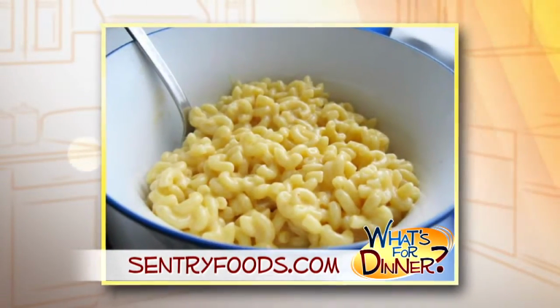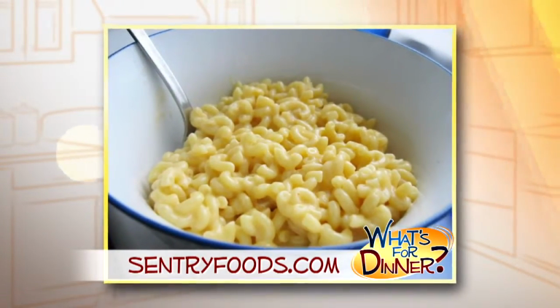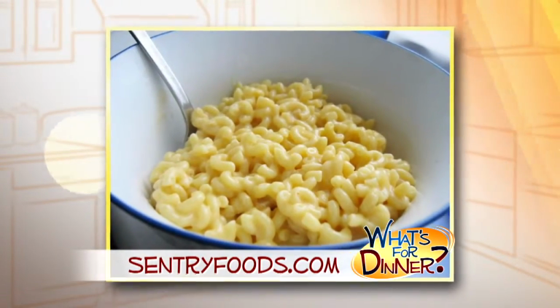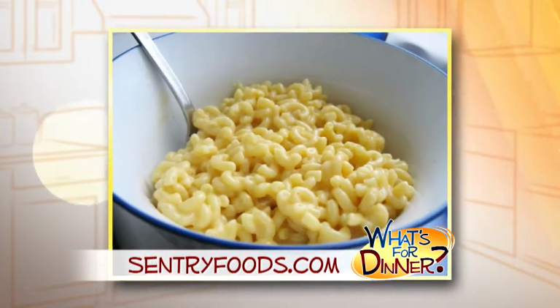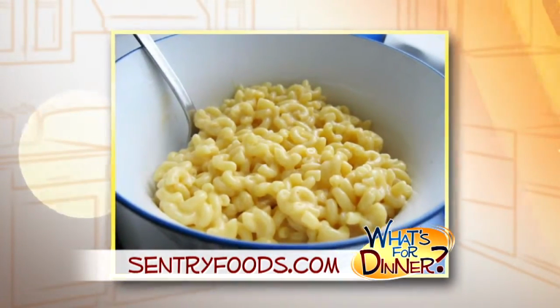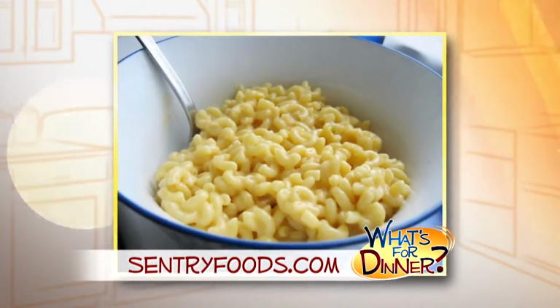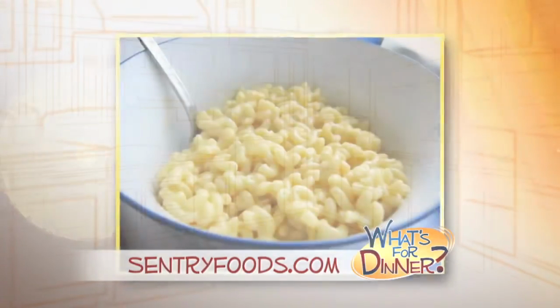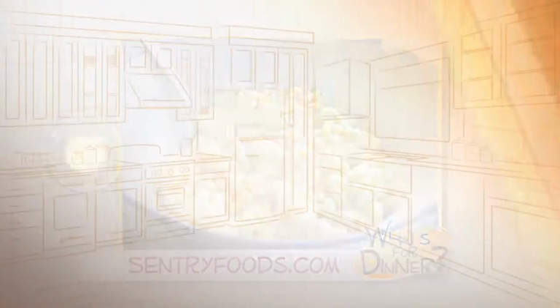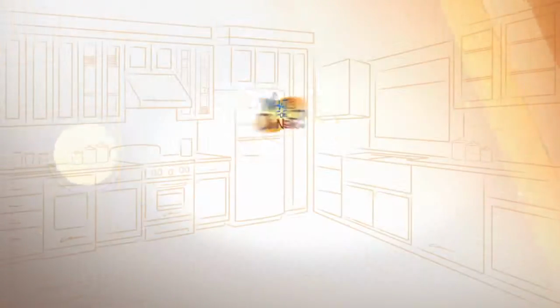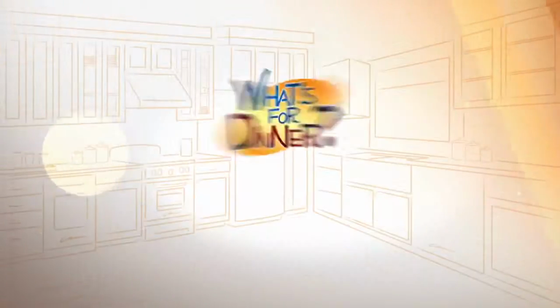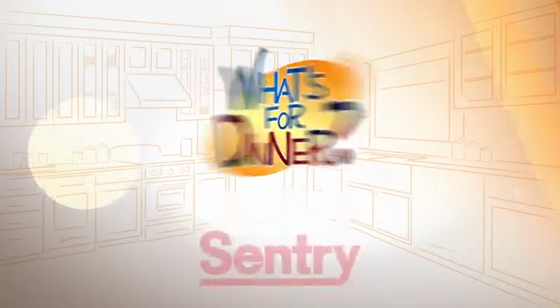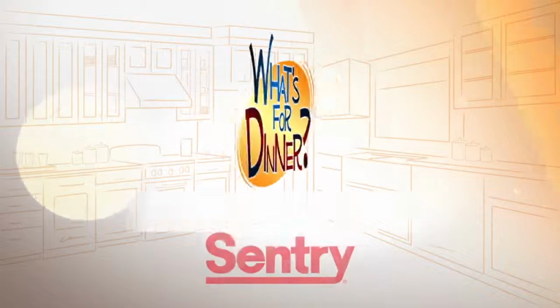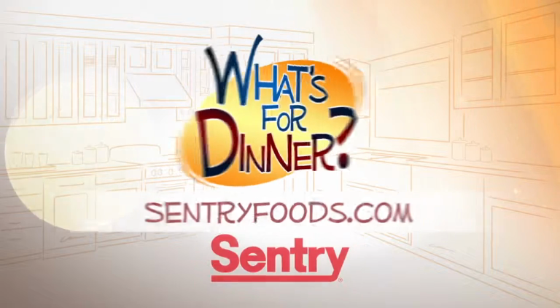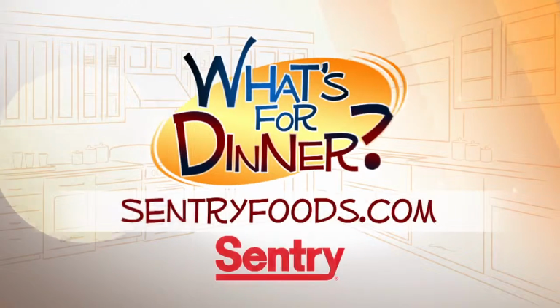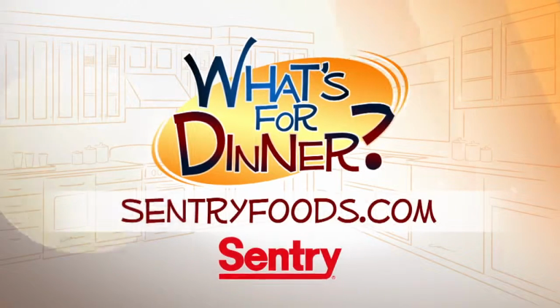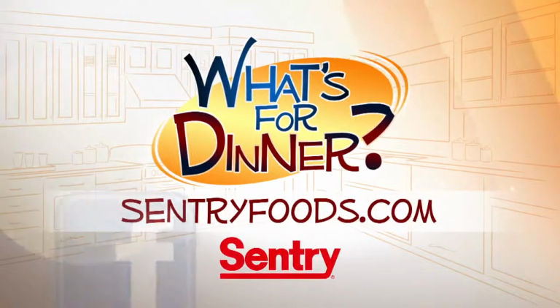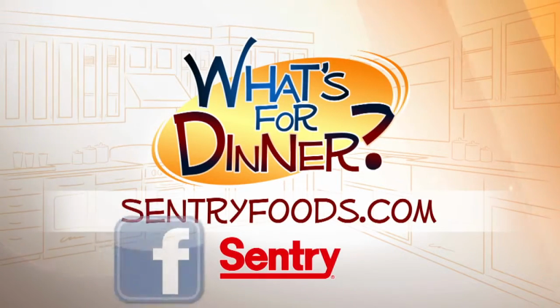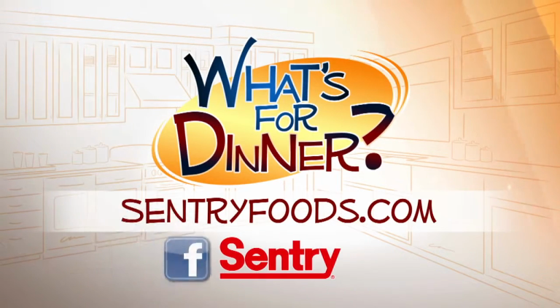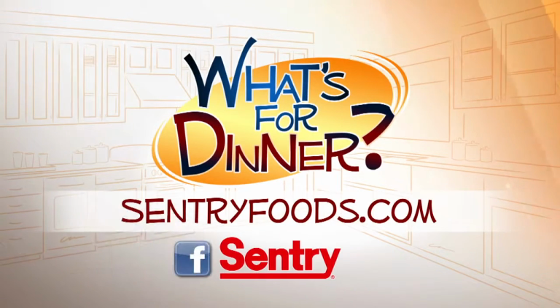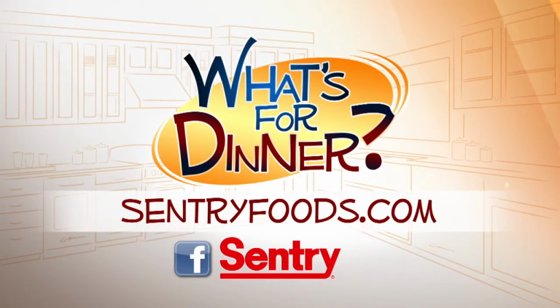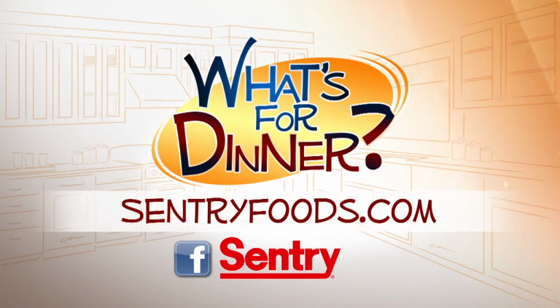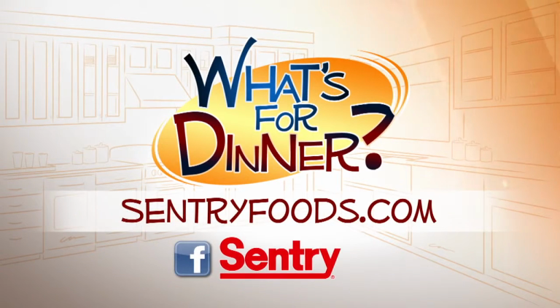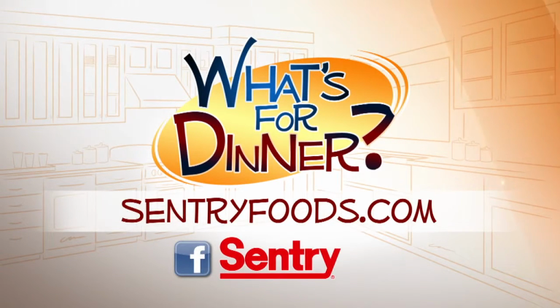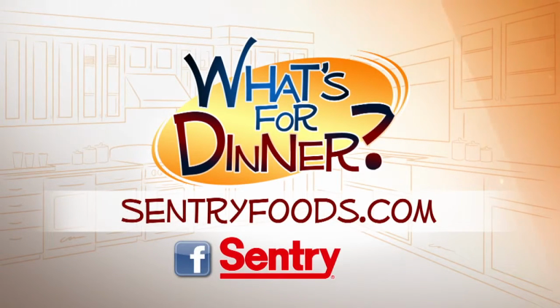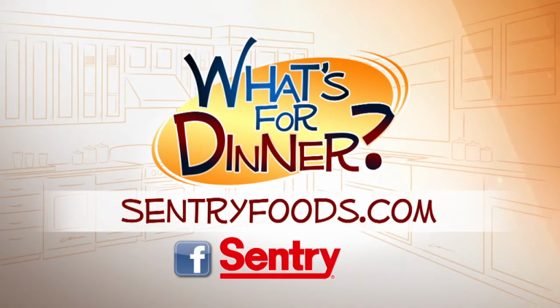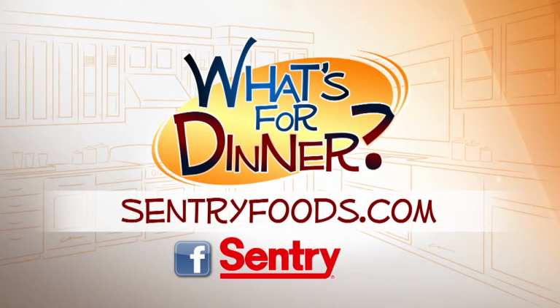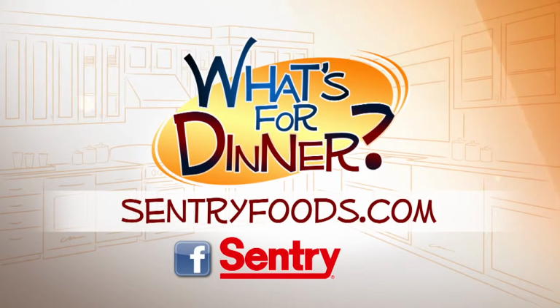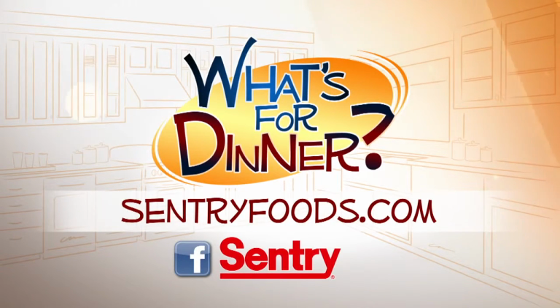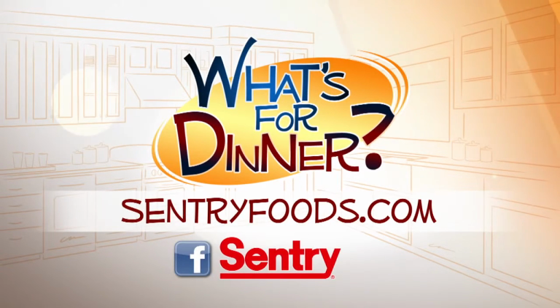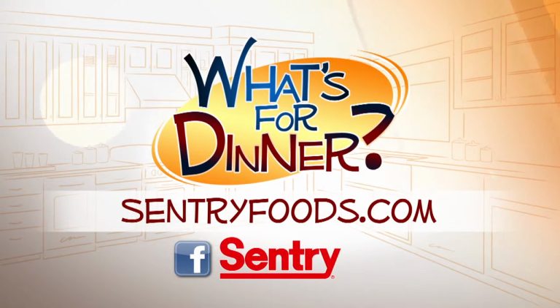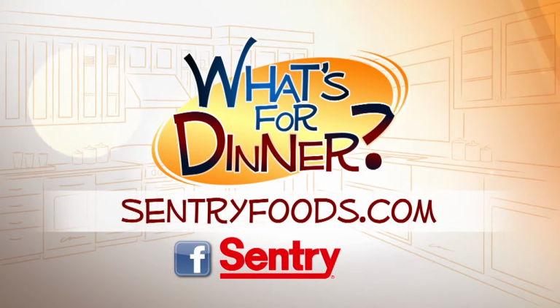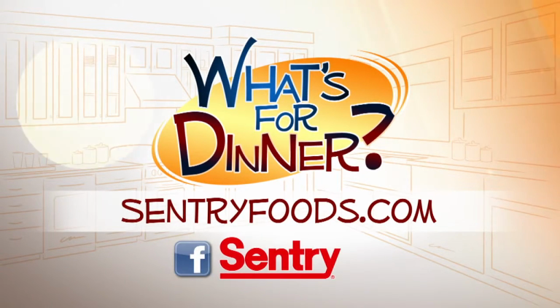You can find this recipe and great deals online at centuryfoods.com. Be sure to look for the What's for Dinner logo.